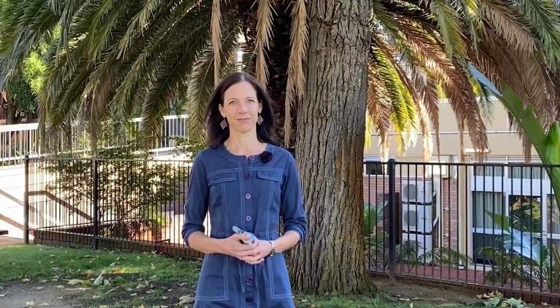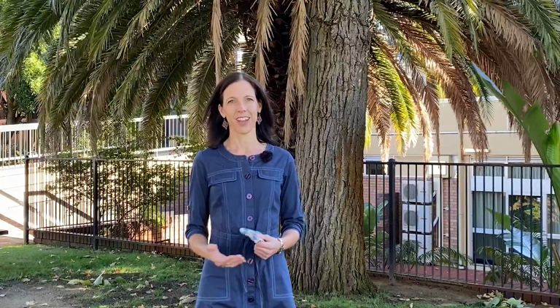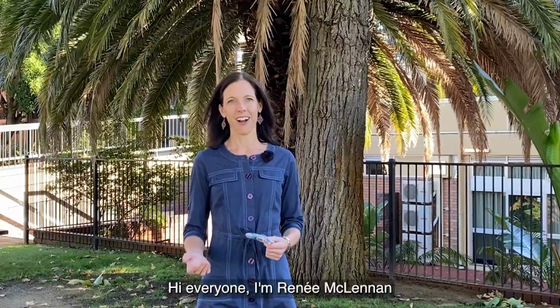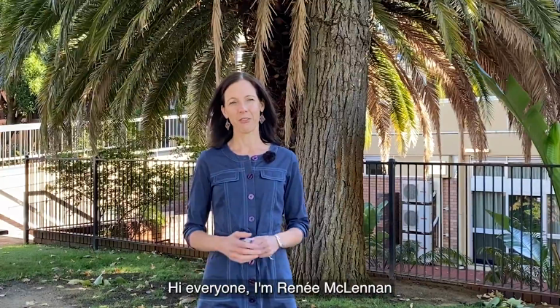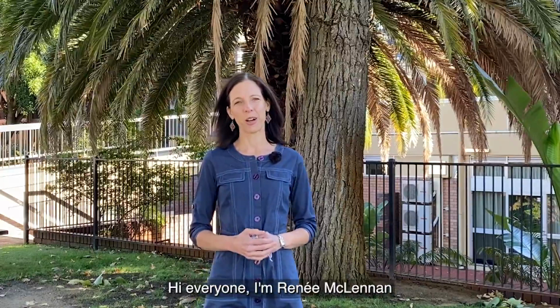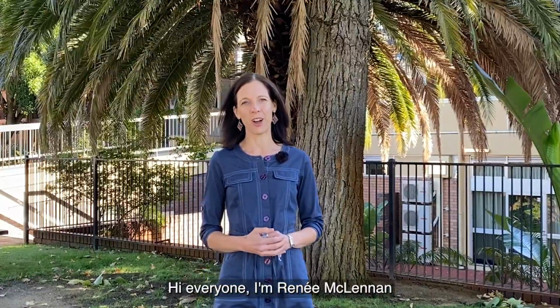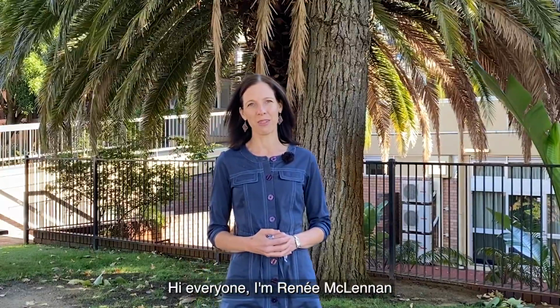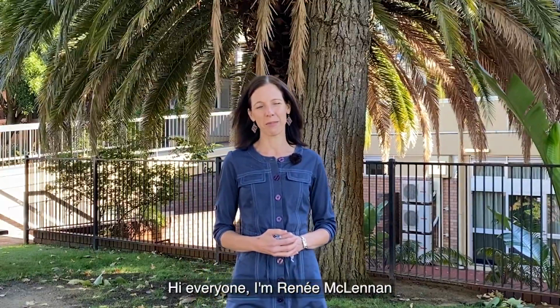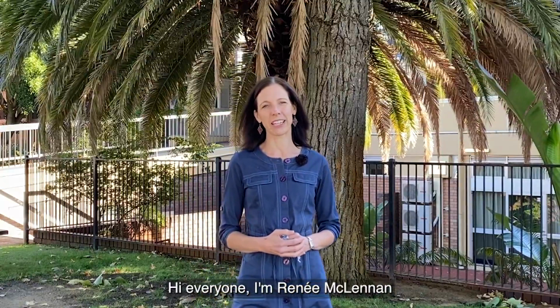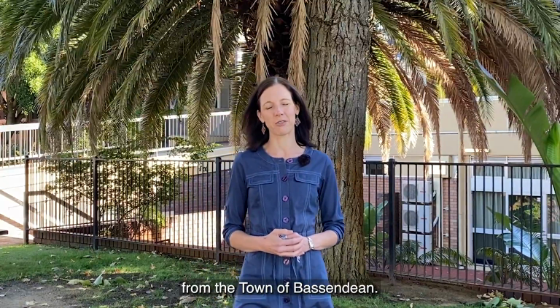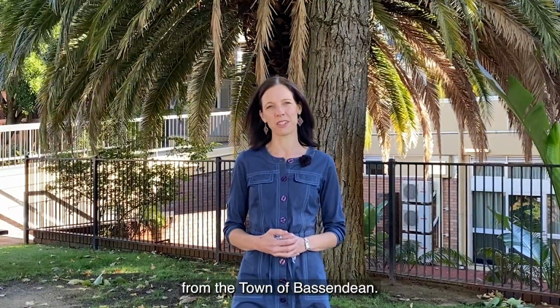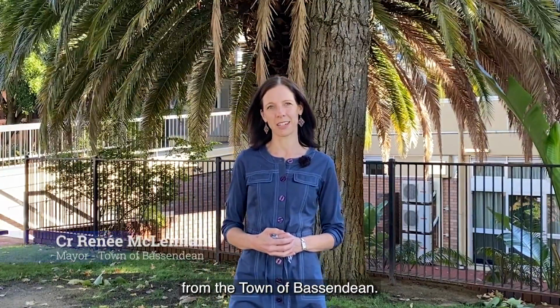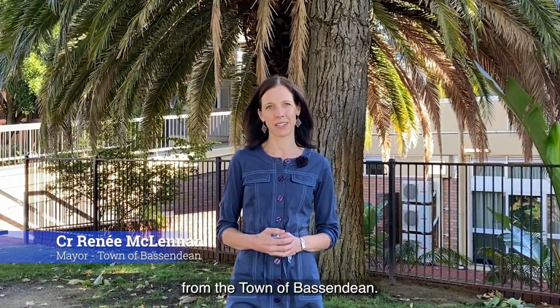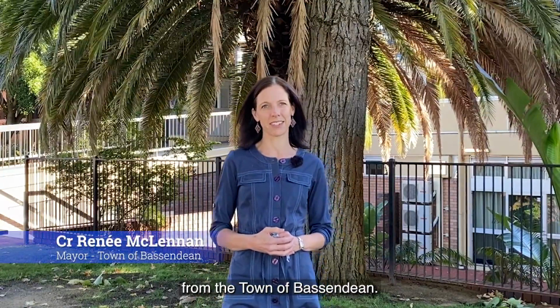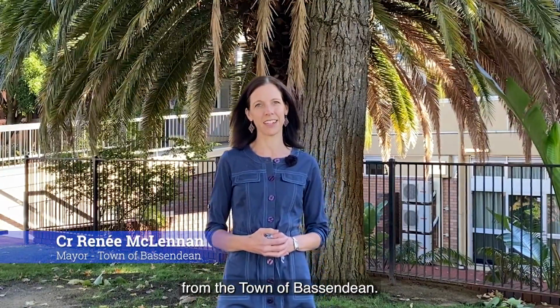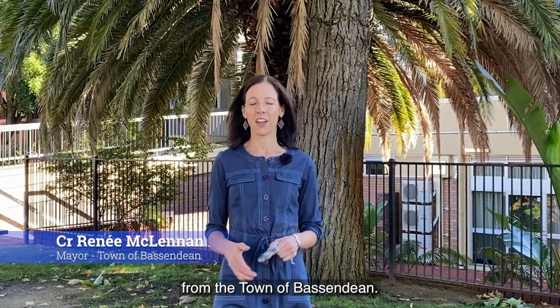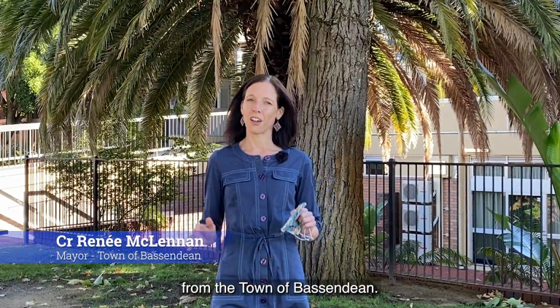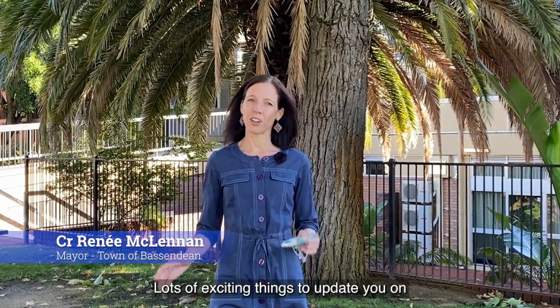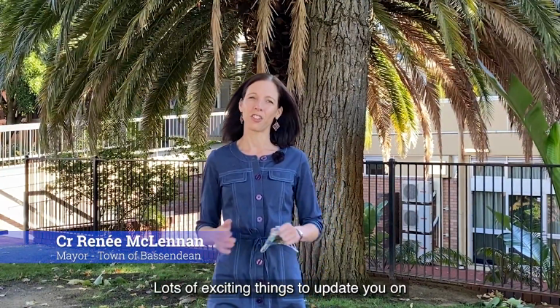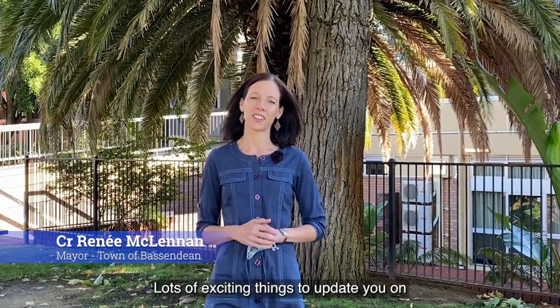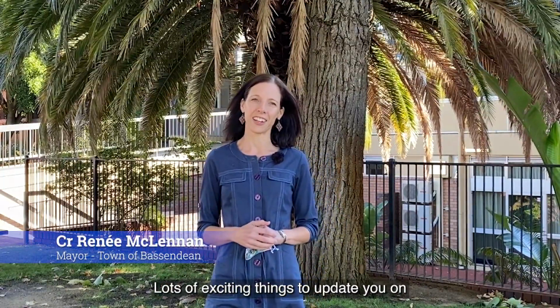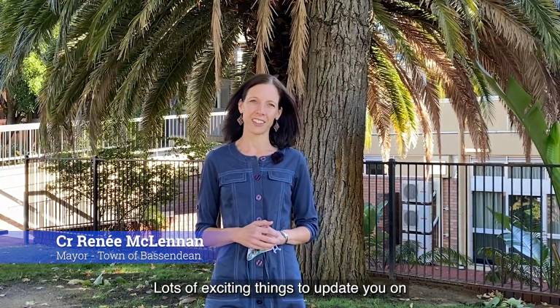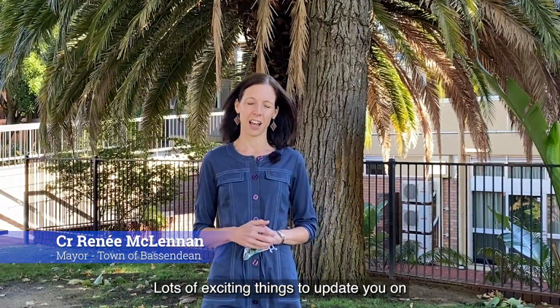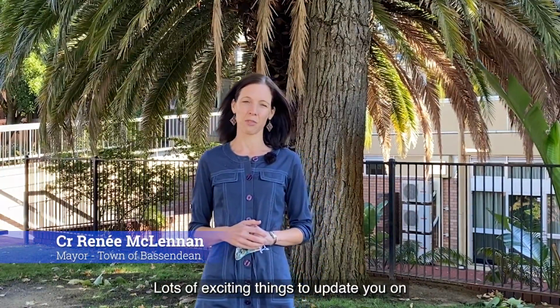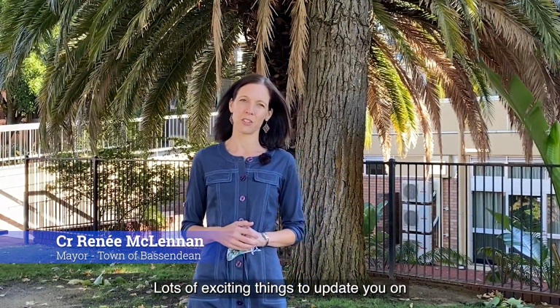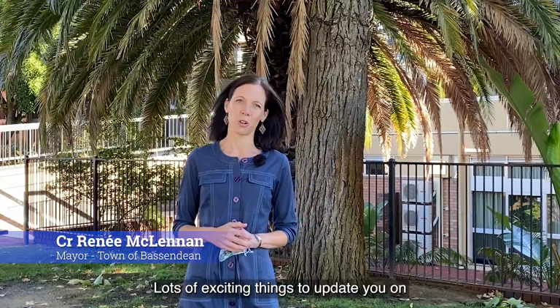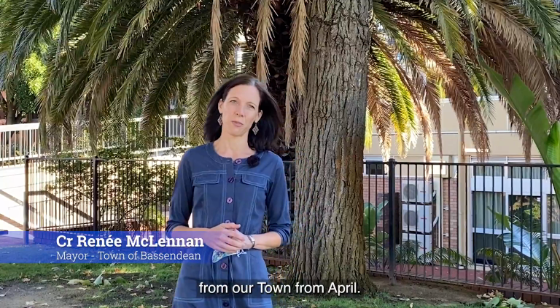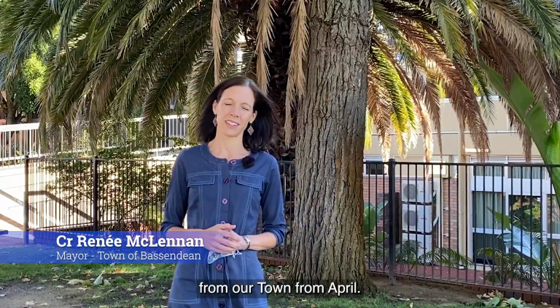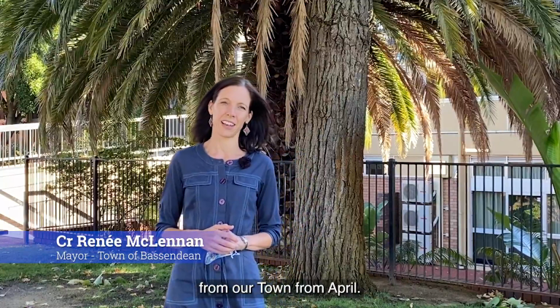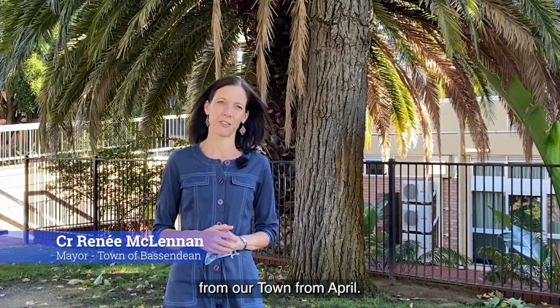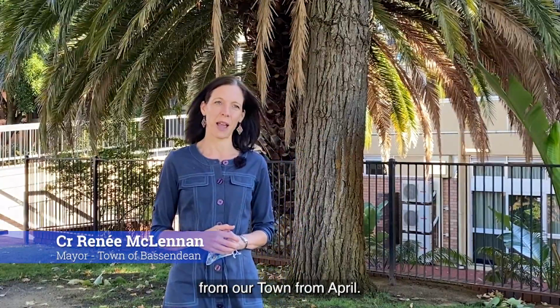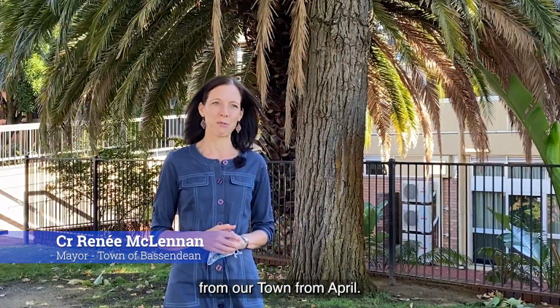Hi everyone, I'm Renee McLennan from the Town of Bassendean. There are lots of exciting things to update you on from our town from April.